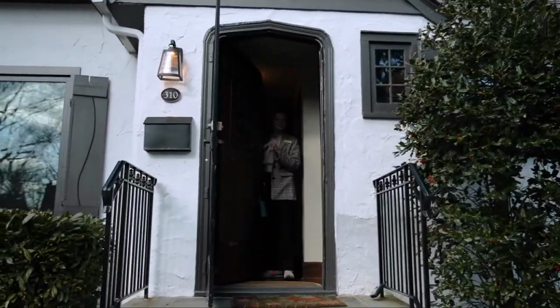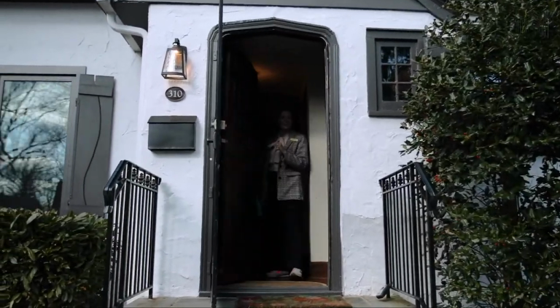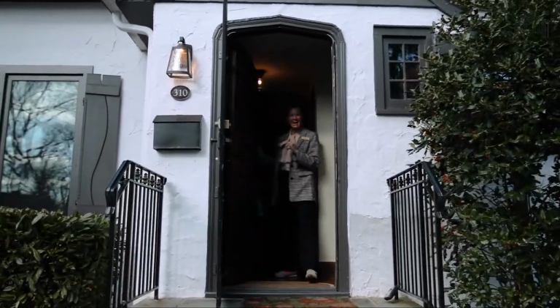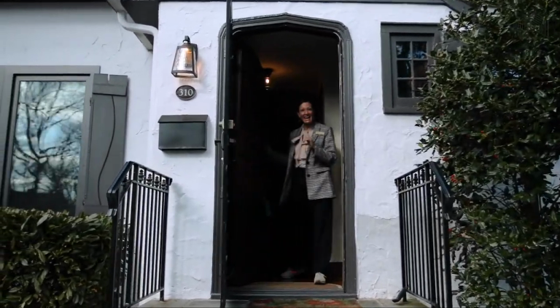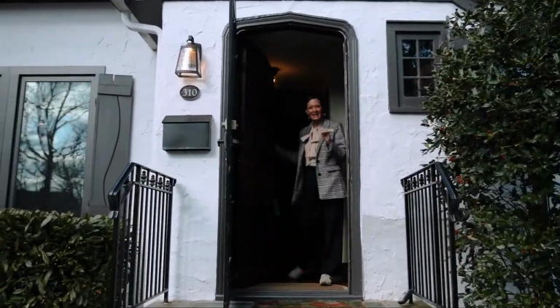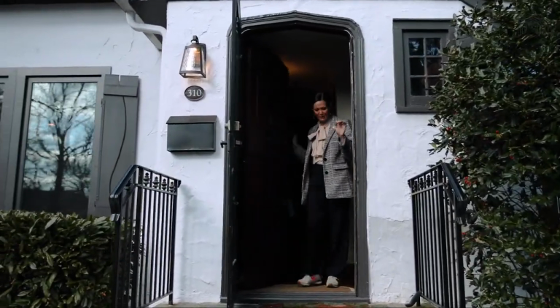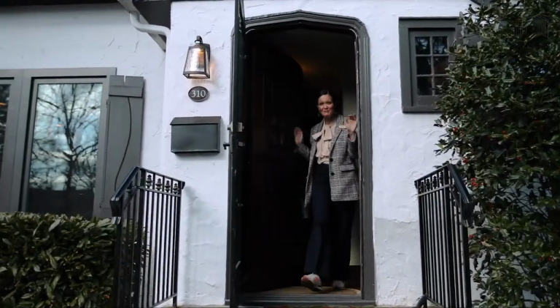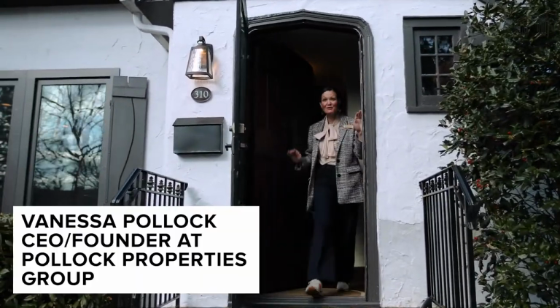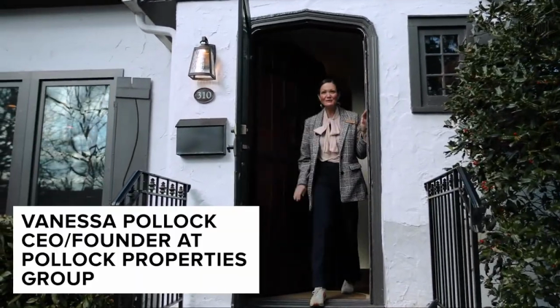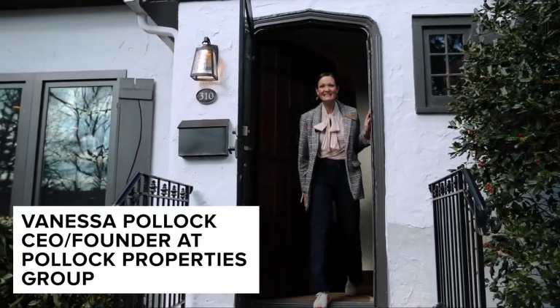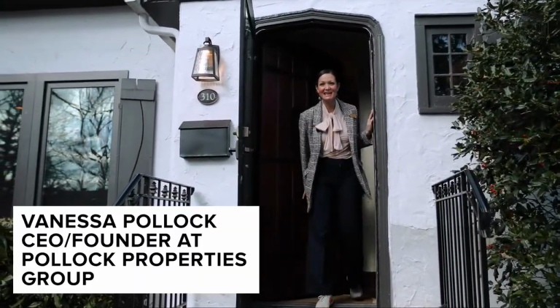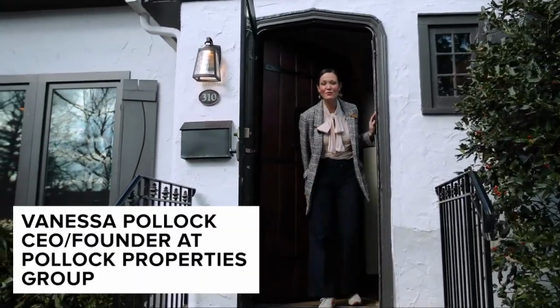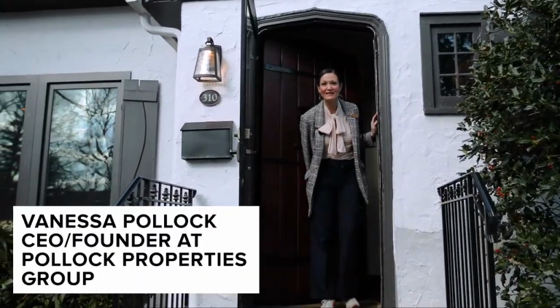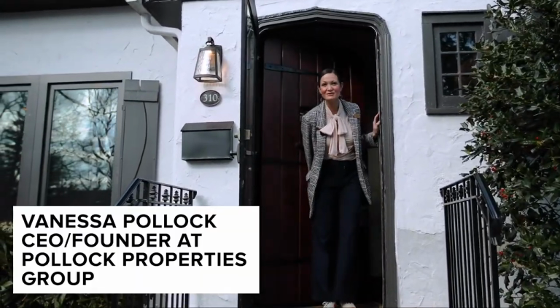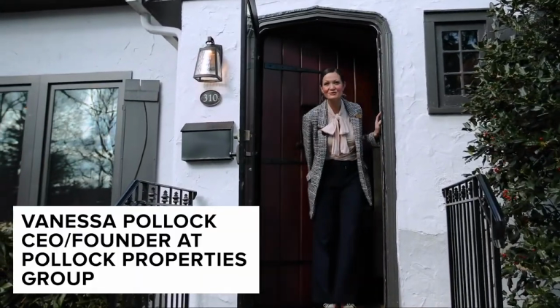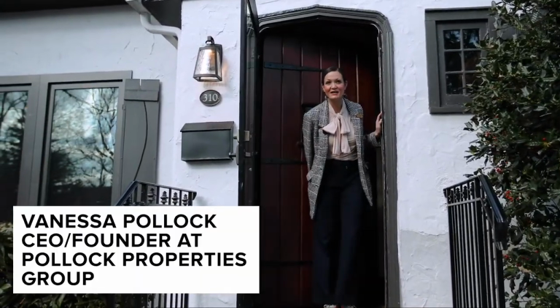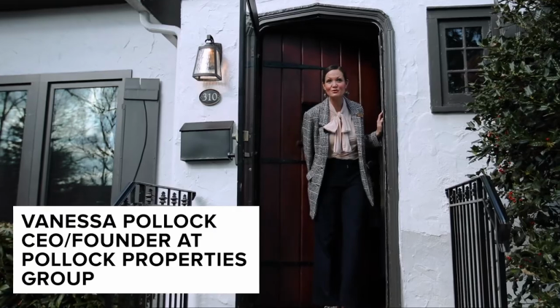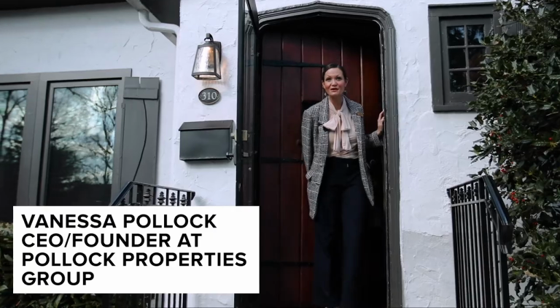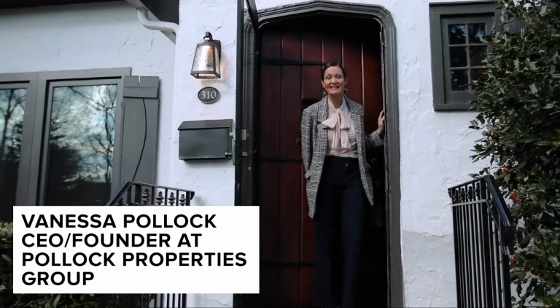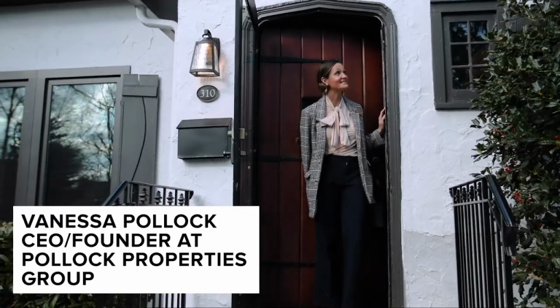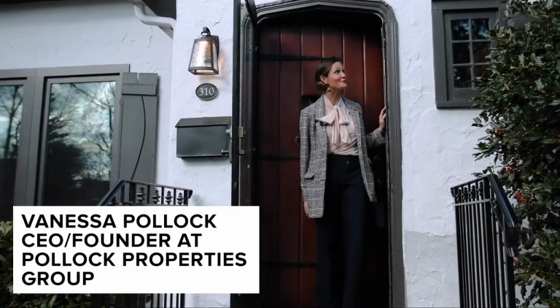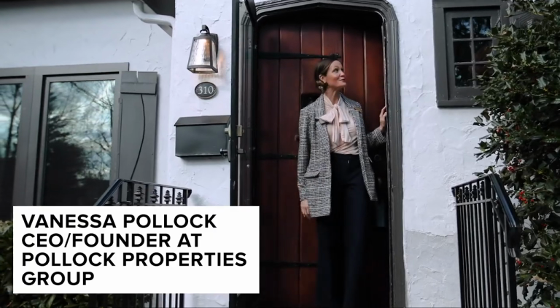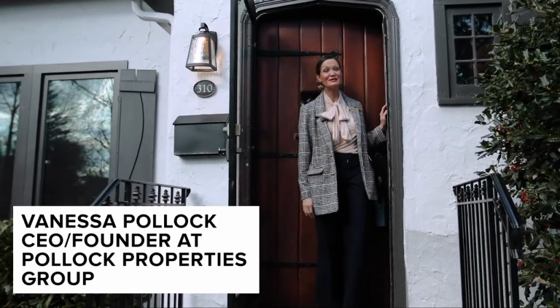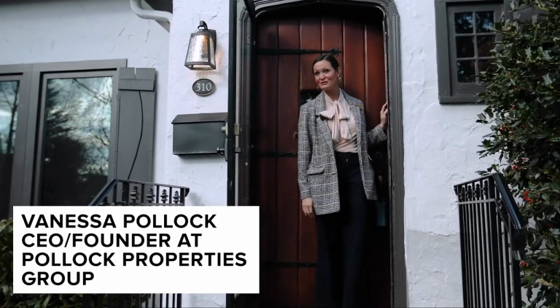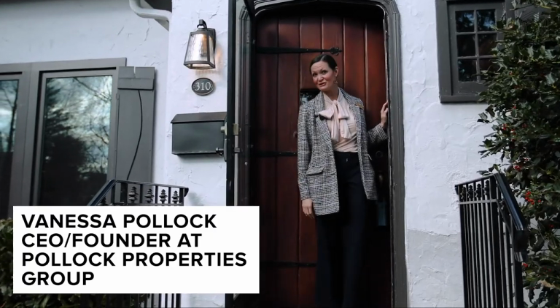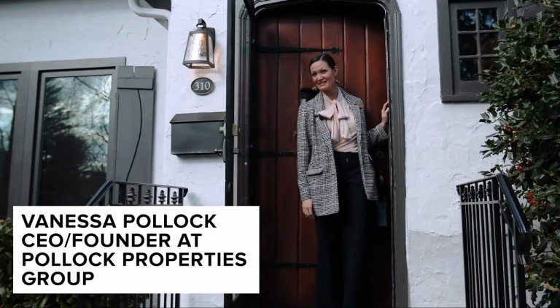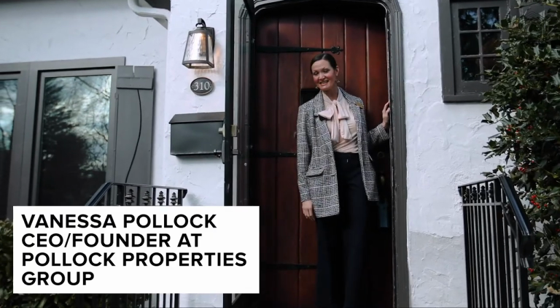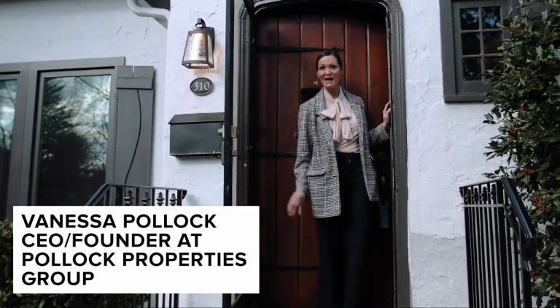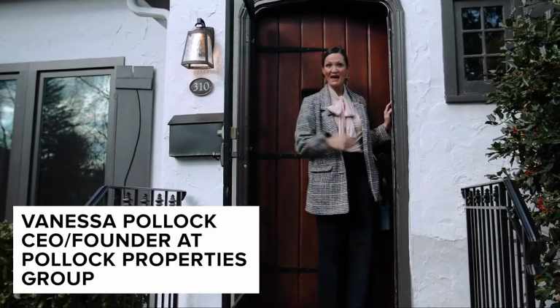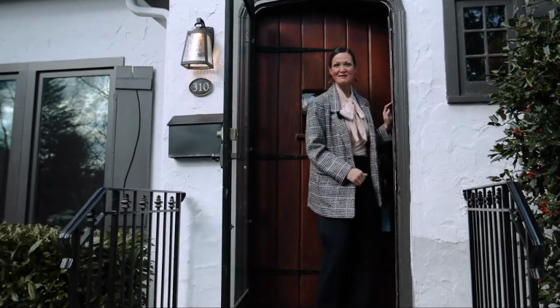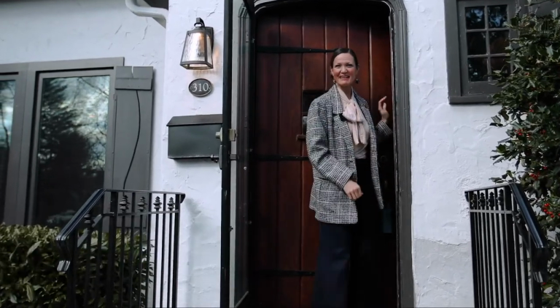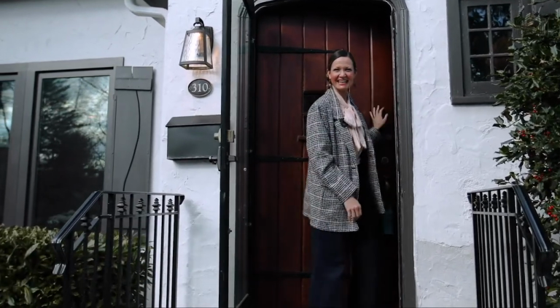Hi! Welcome to 310 Western Drive North in South Orange, New Jersey. Come on in.